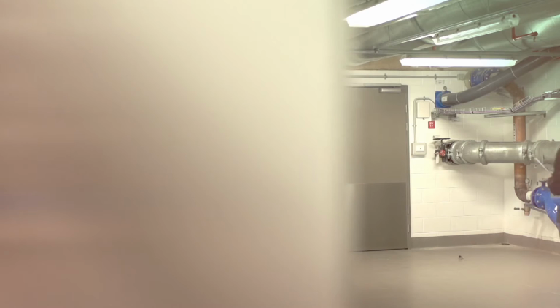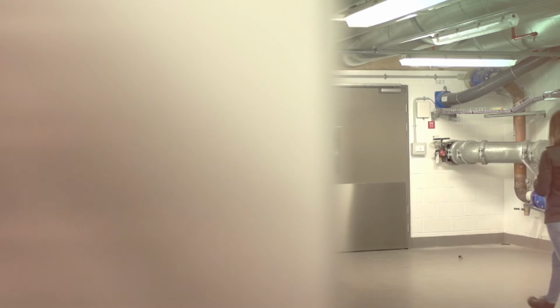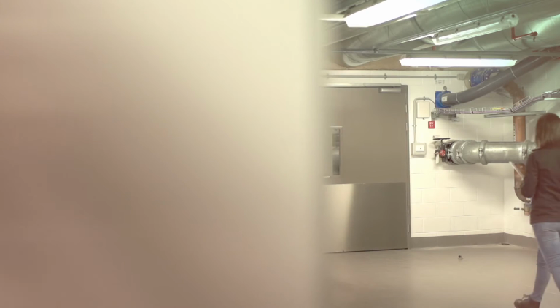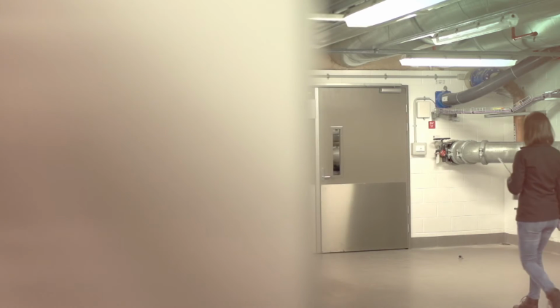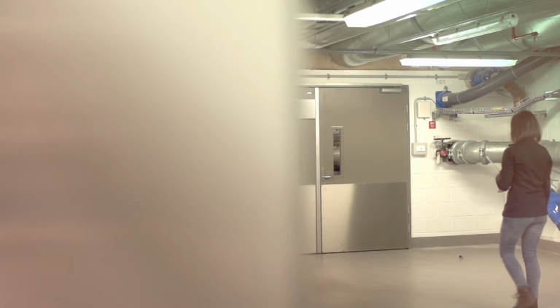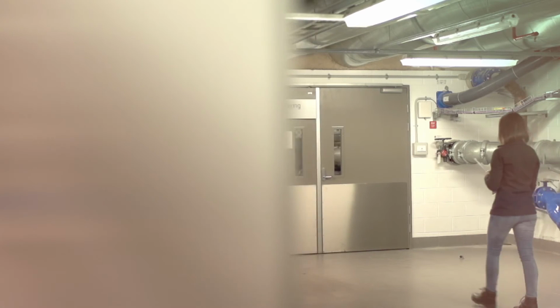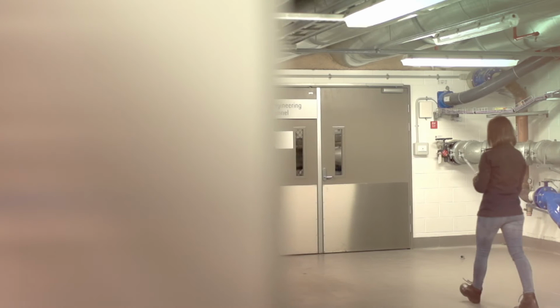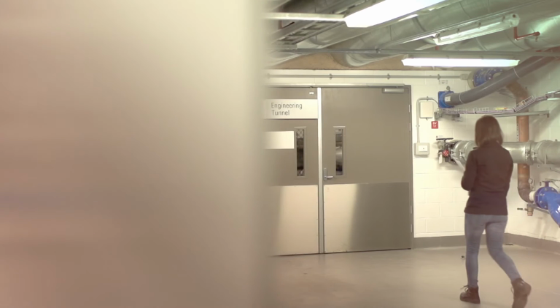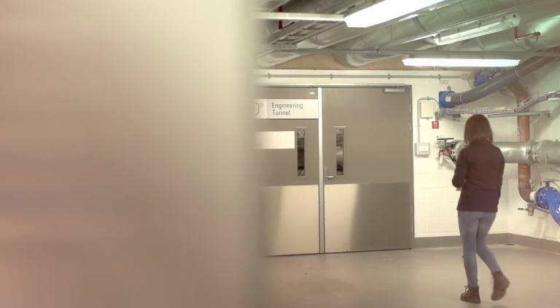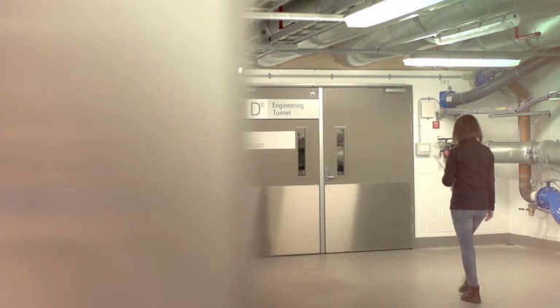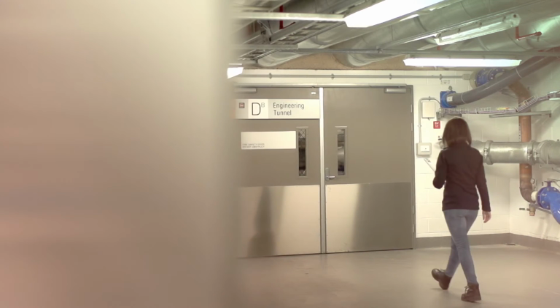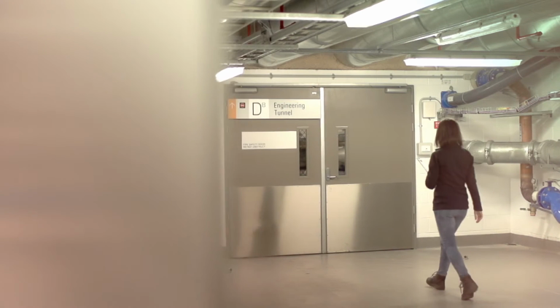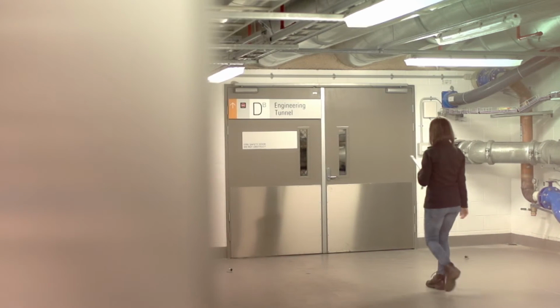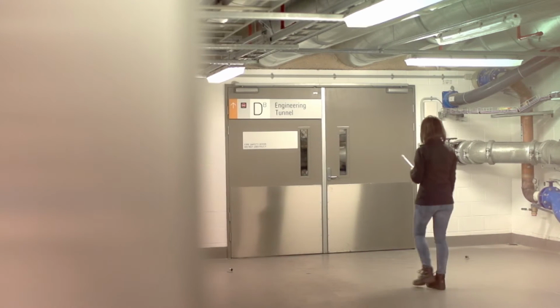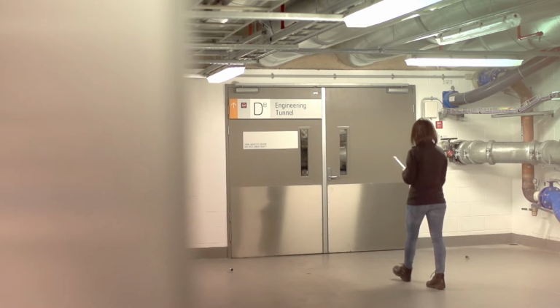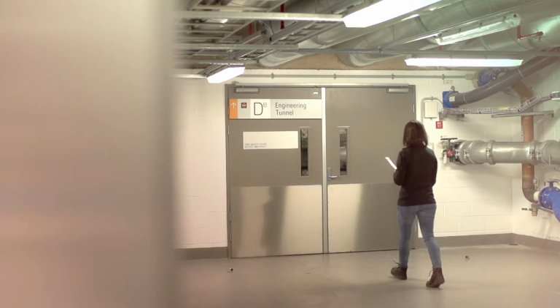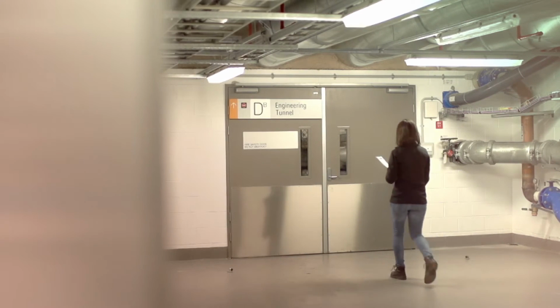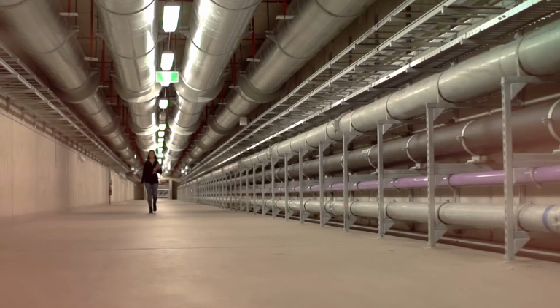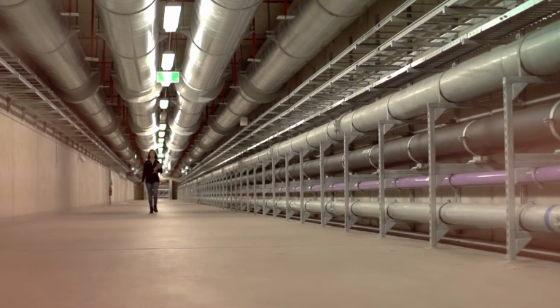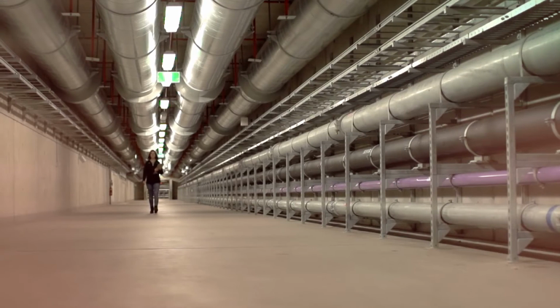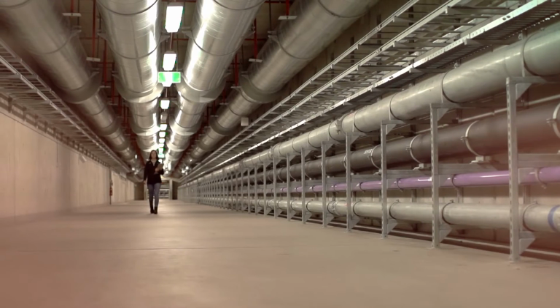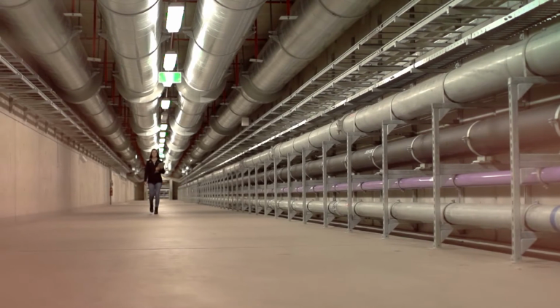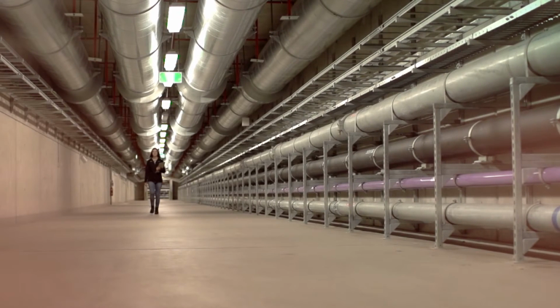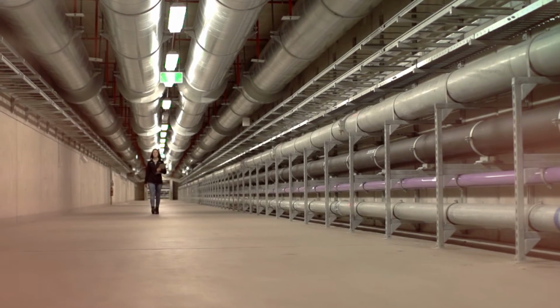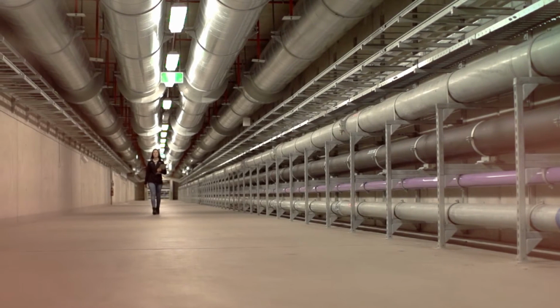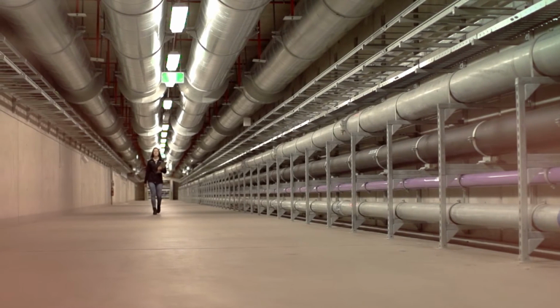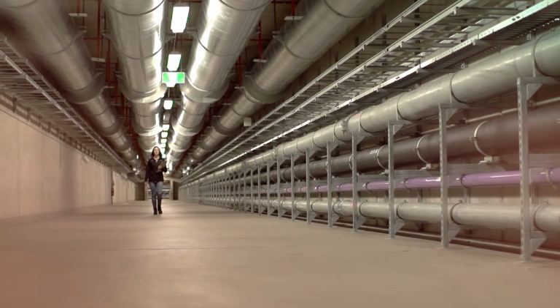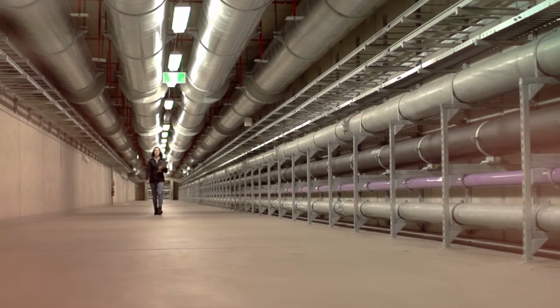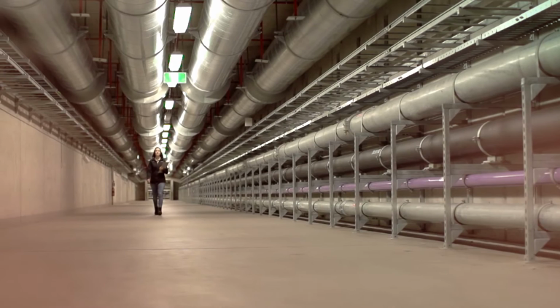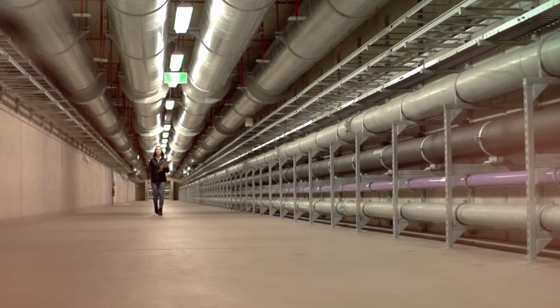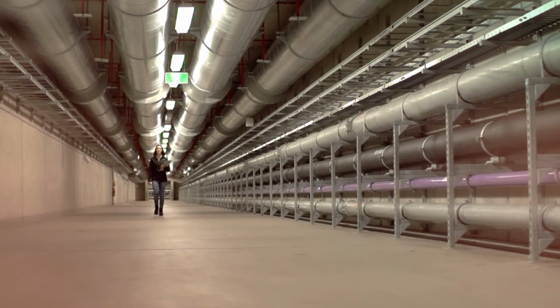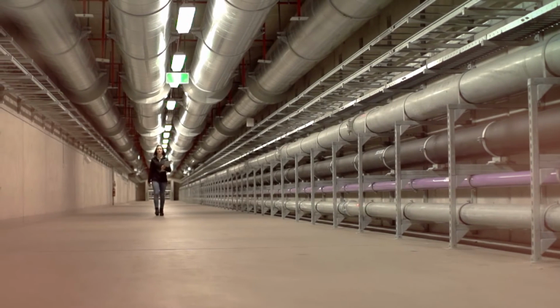Access to all the services at the Gold Coast University Hospital is run out of the basement. A number of the tunnels are actually large enough to take a utility truck through.